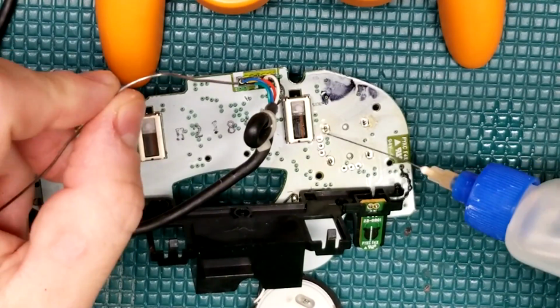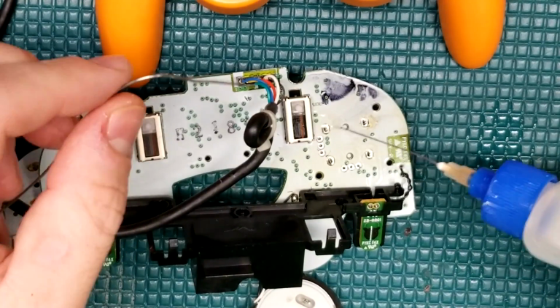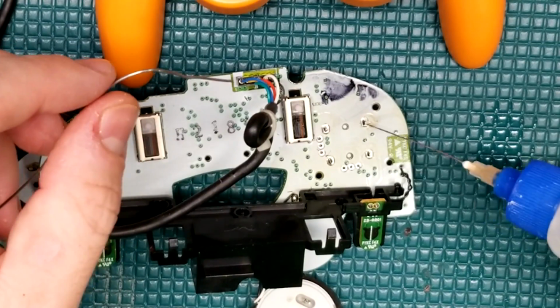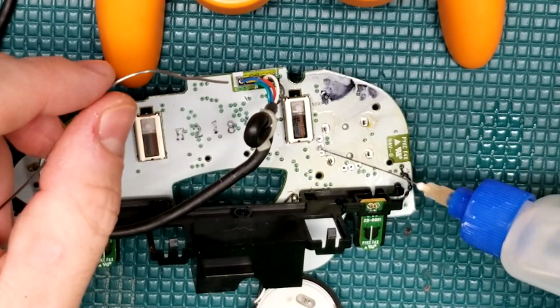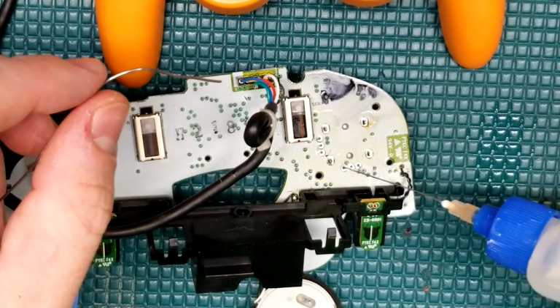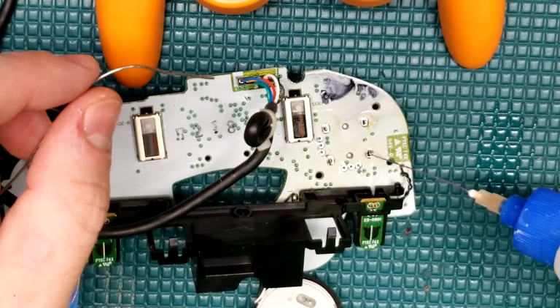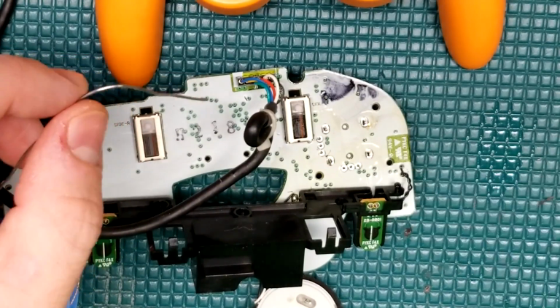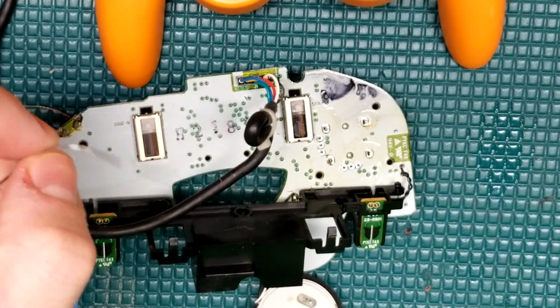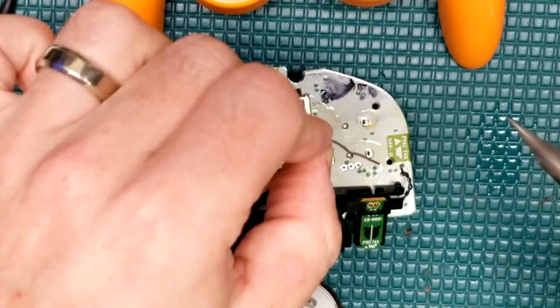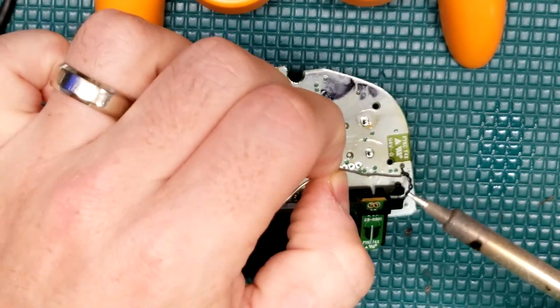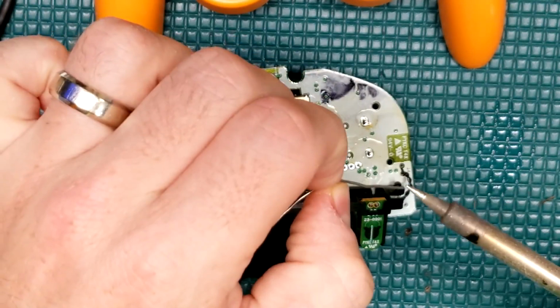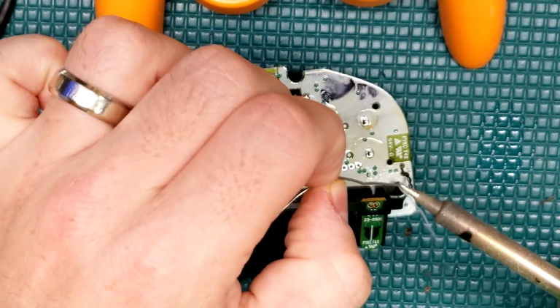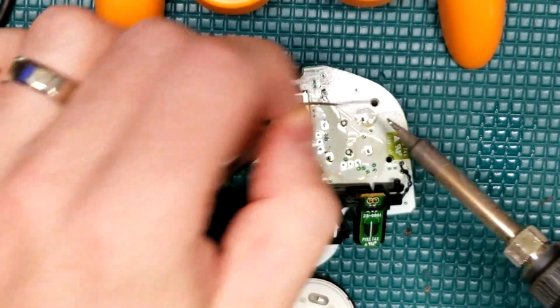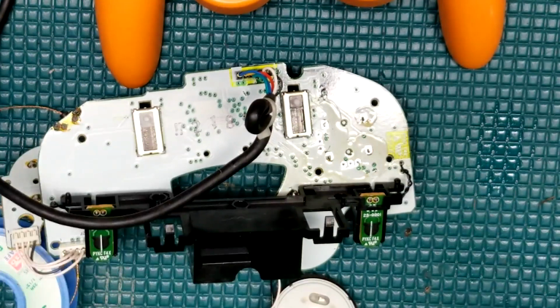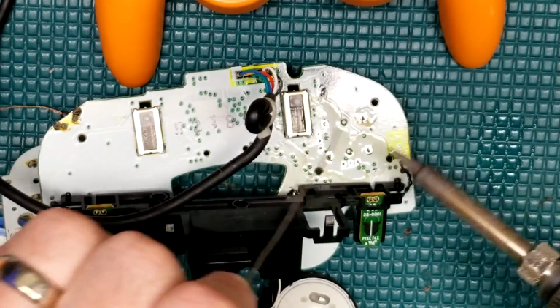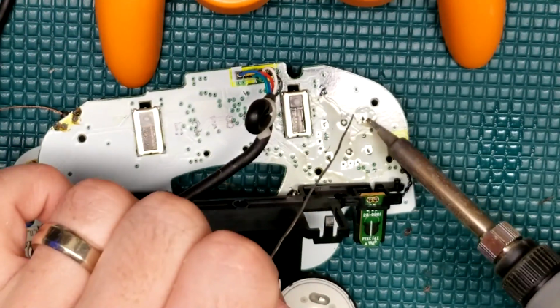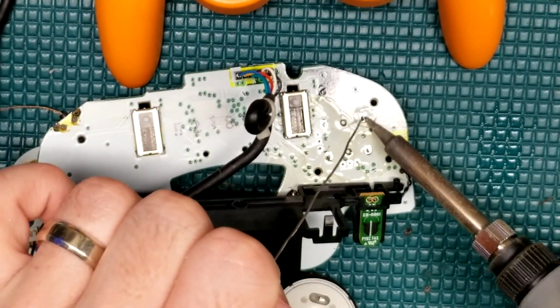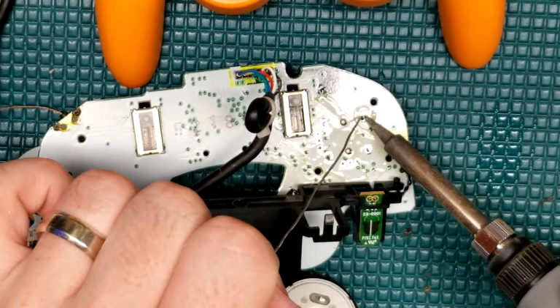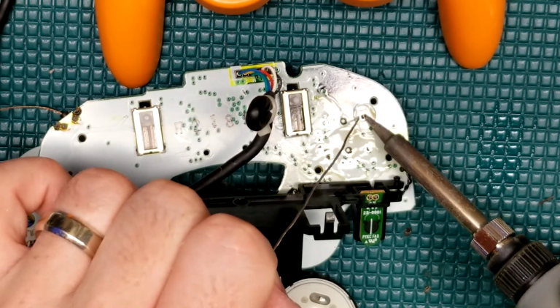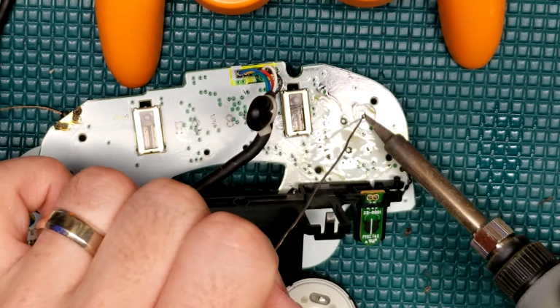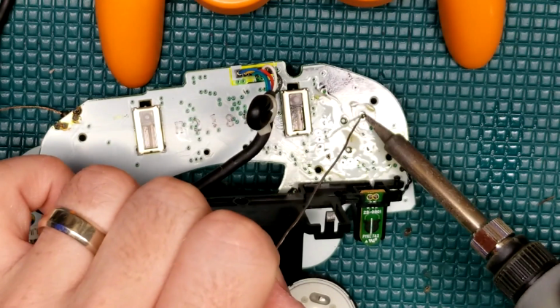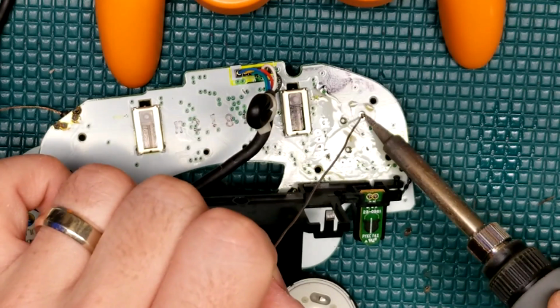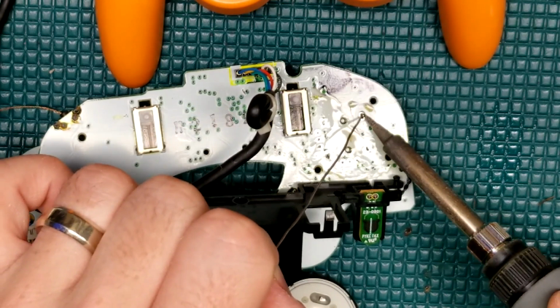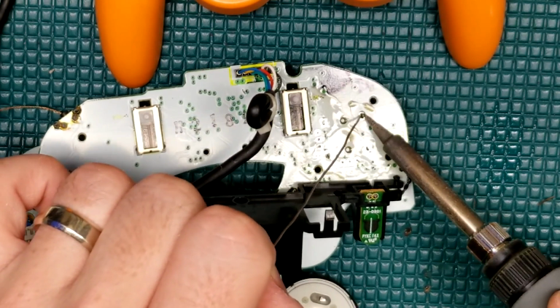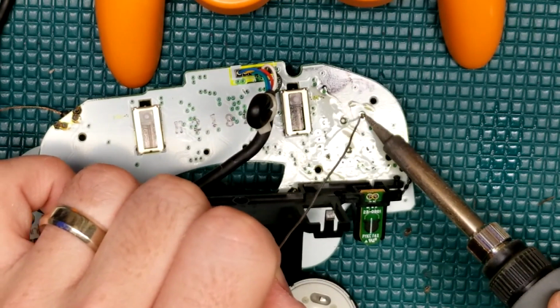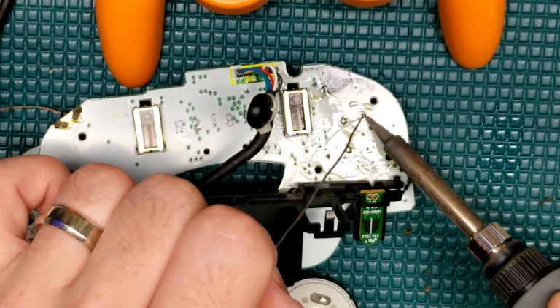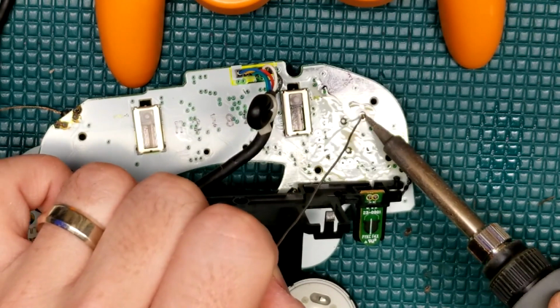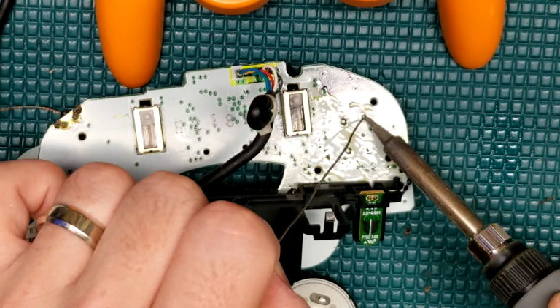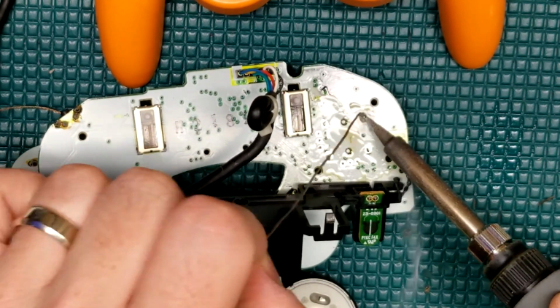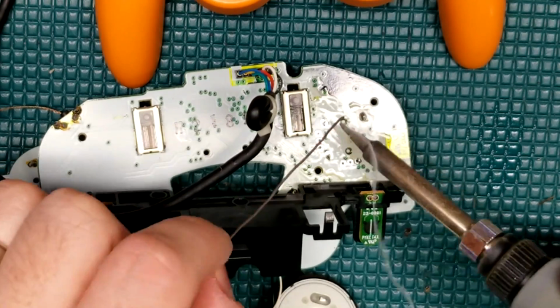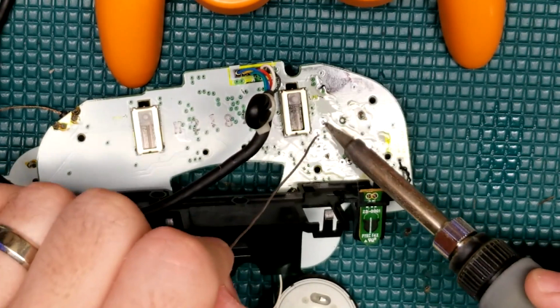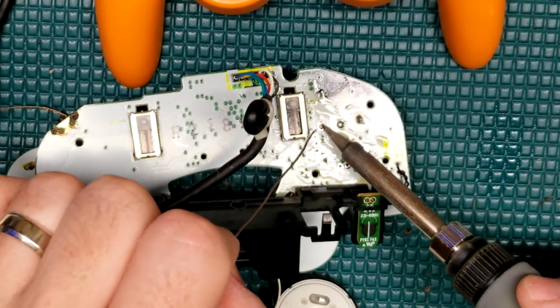Soldering the new joystick on is easy-peasy. Just use a little bit of flux and solder it right in — no big deal at all.